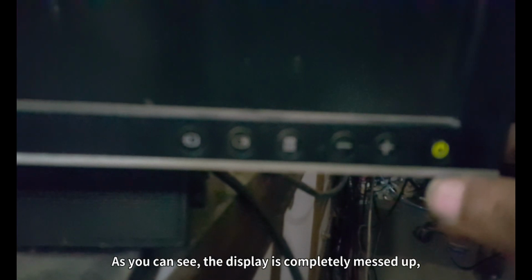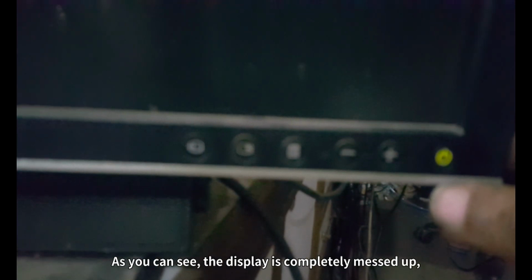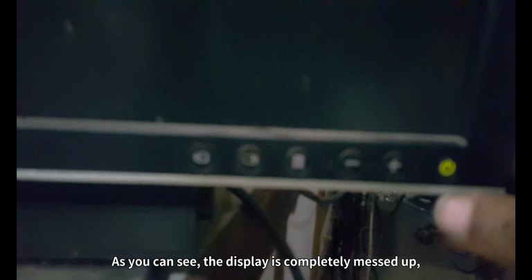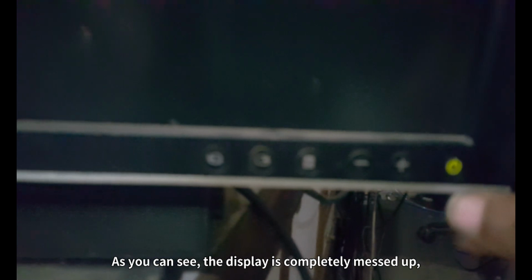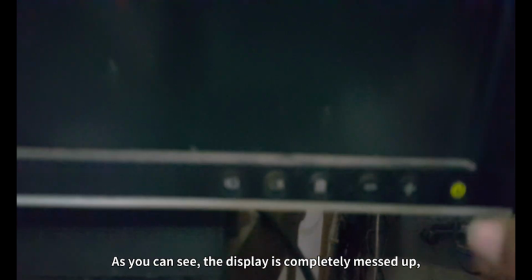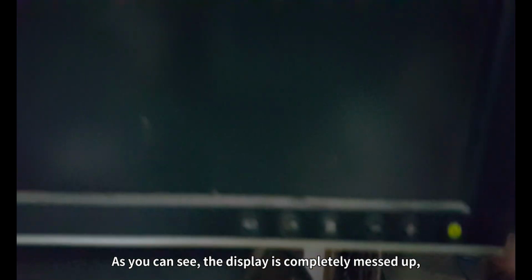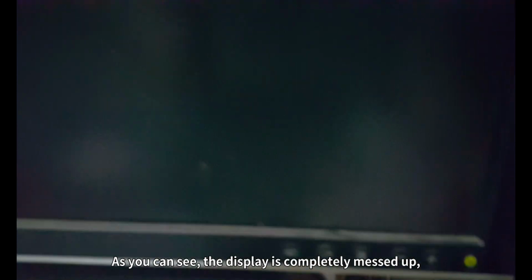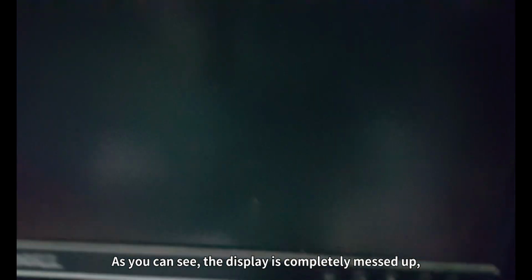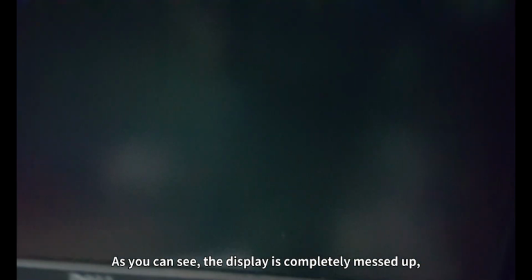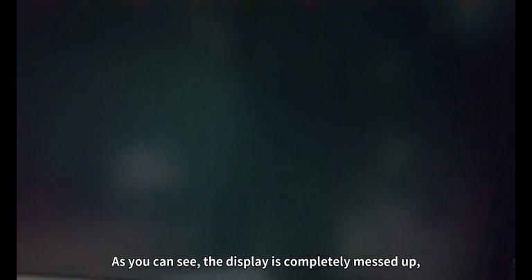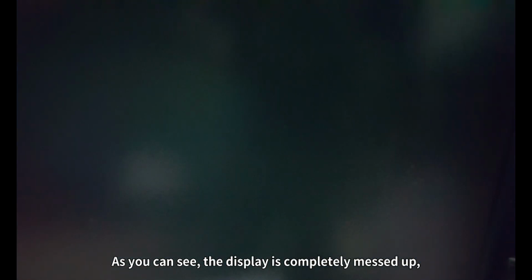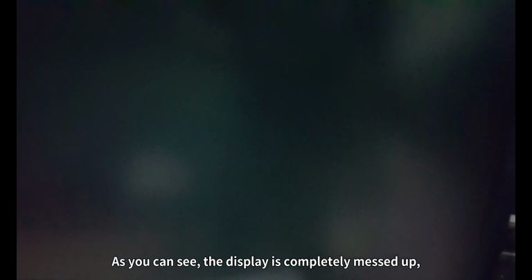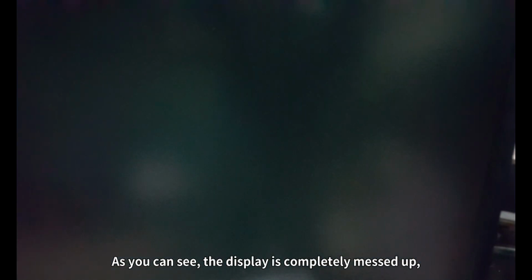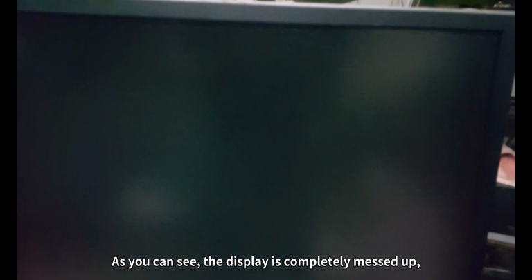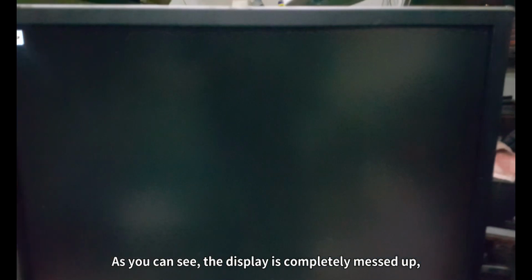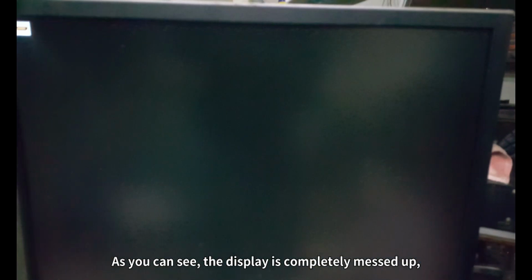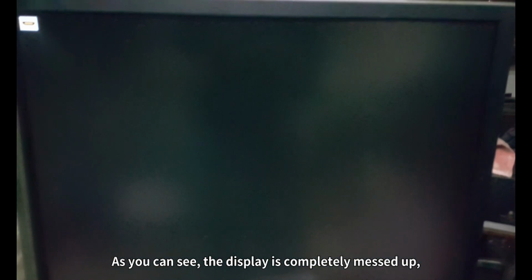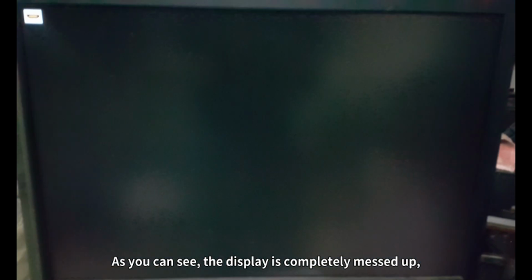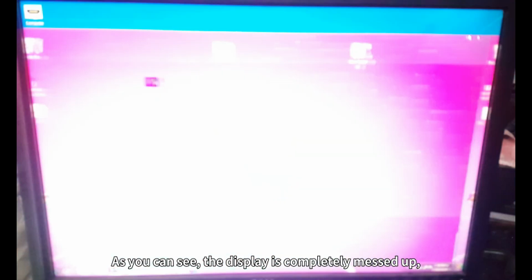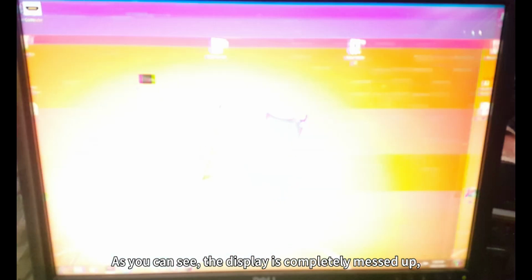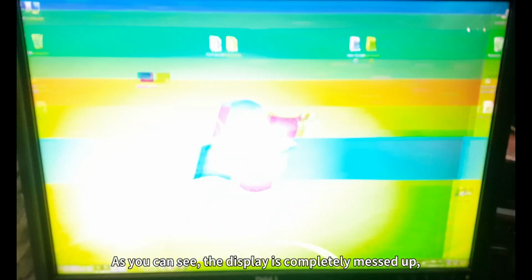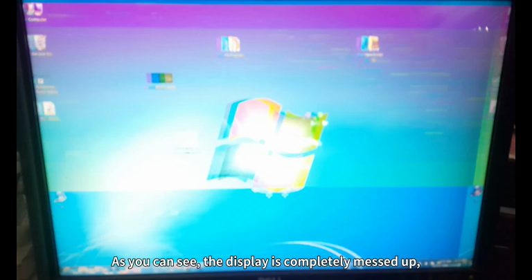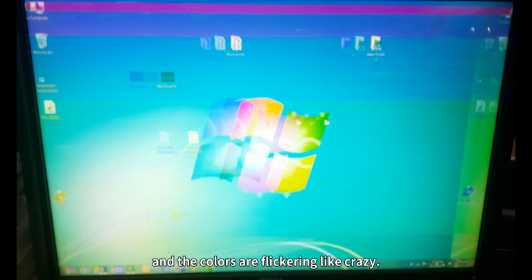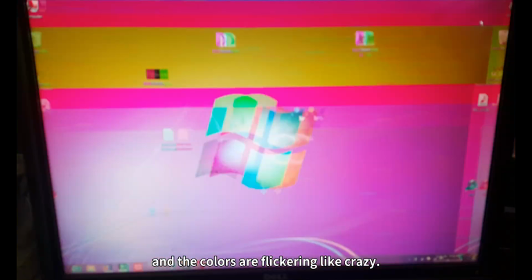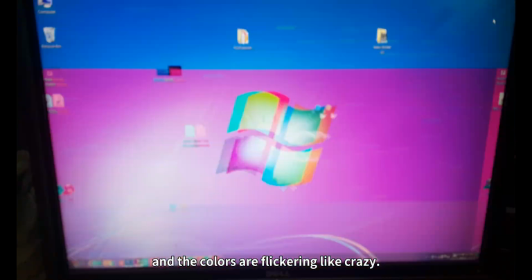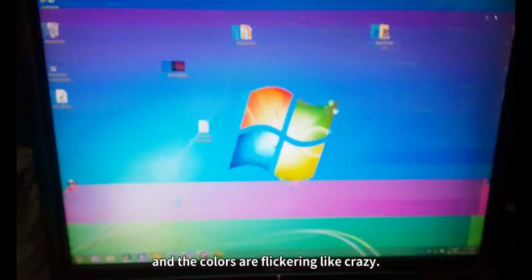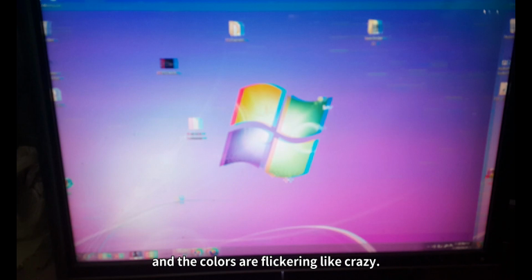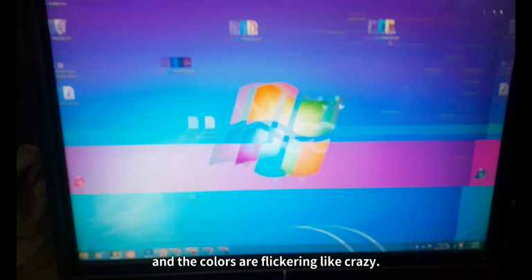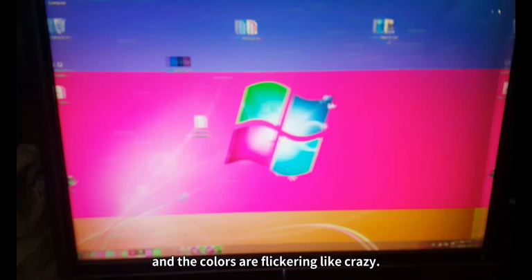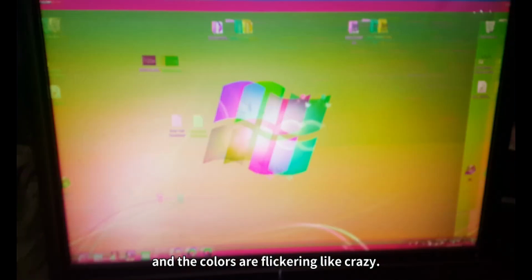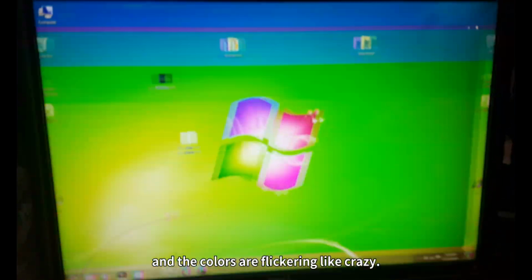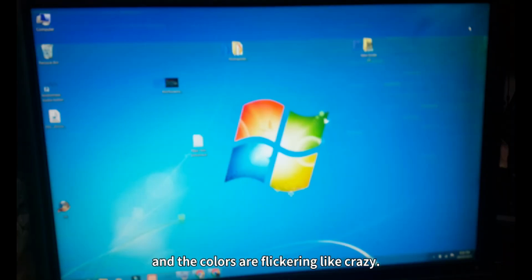As you can see, the display is completely messed up and the colours are flickering like crazy.